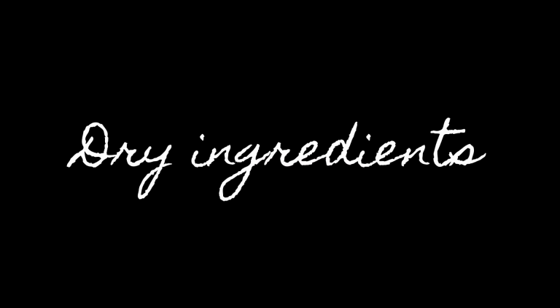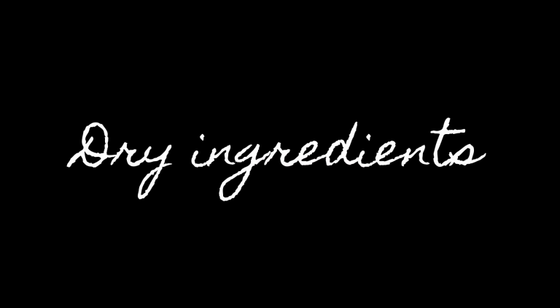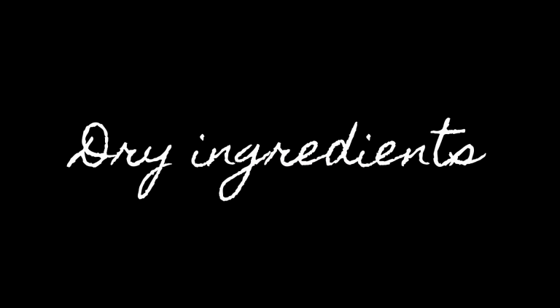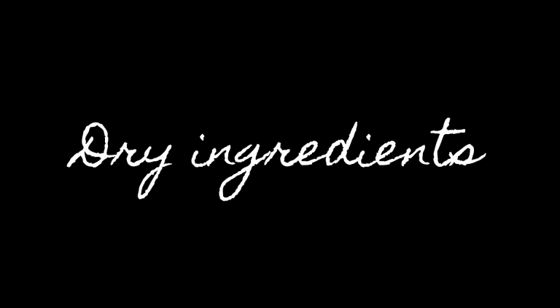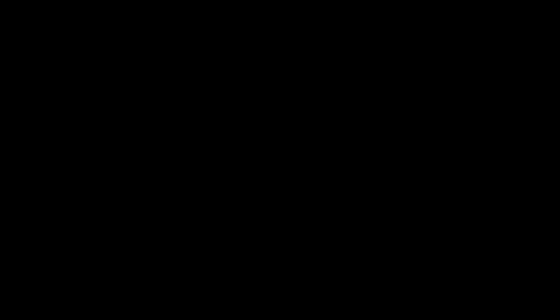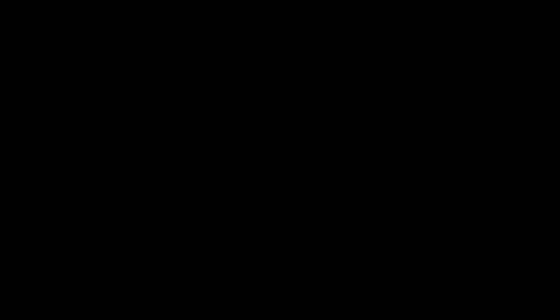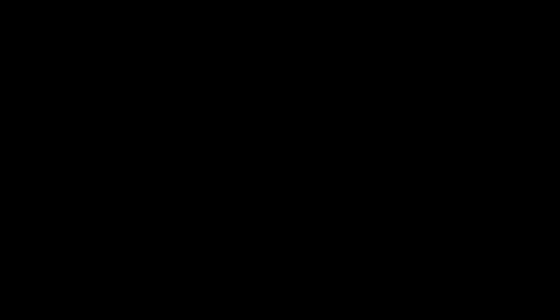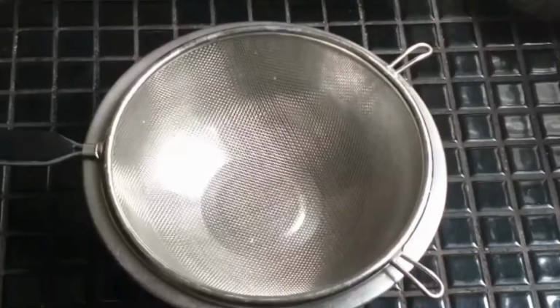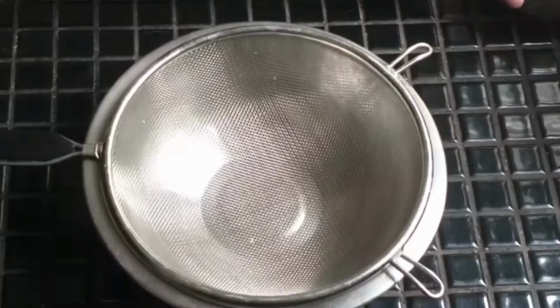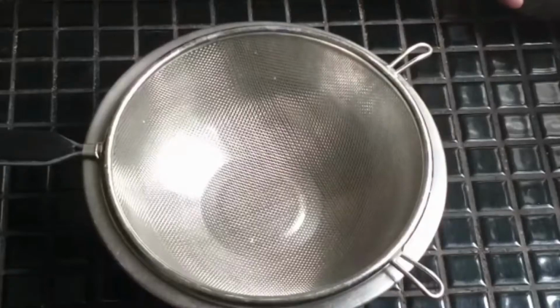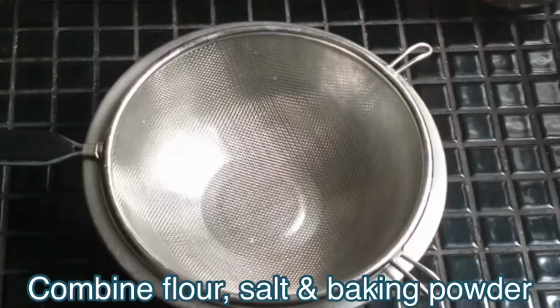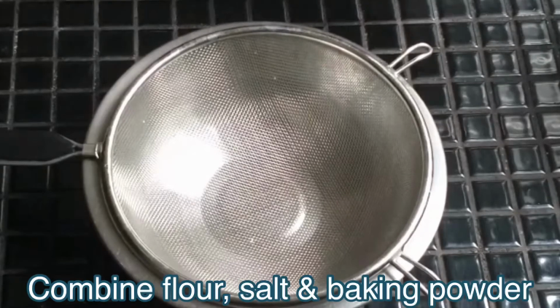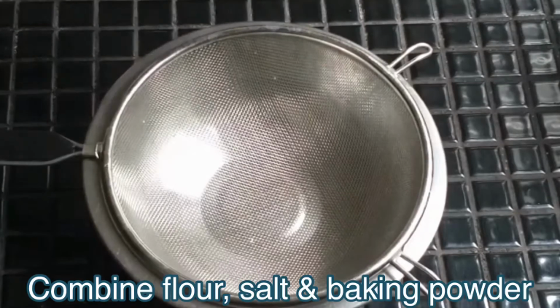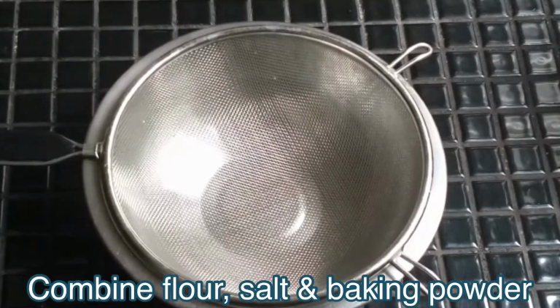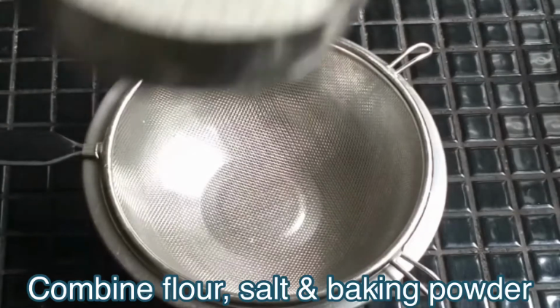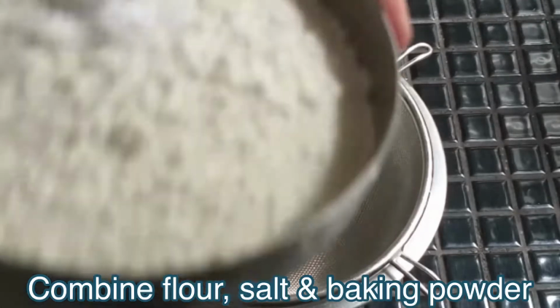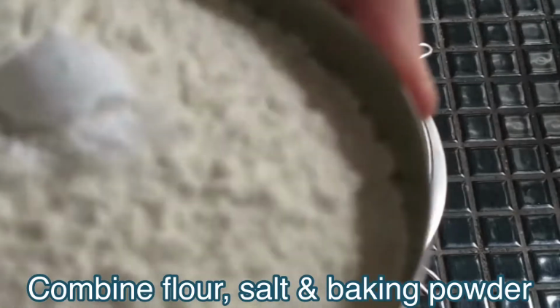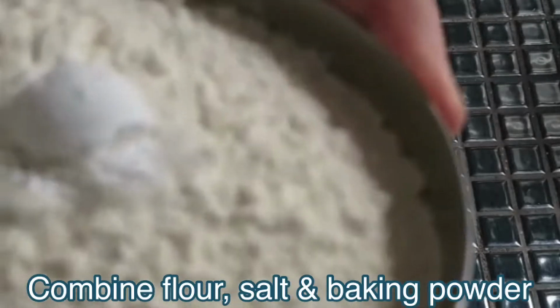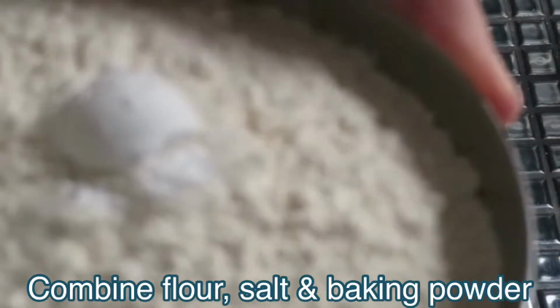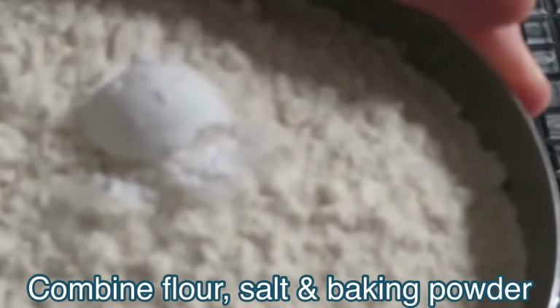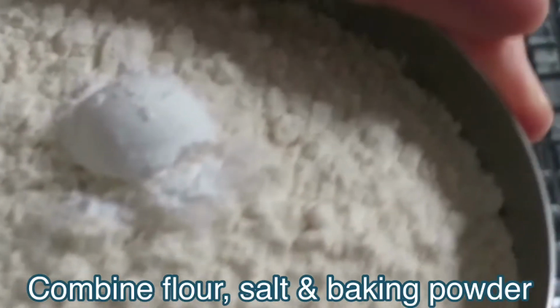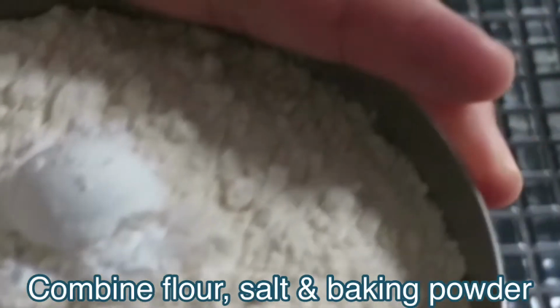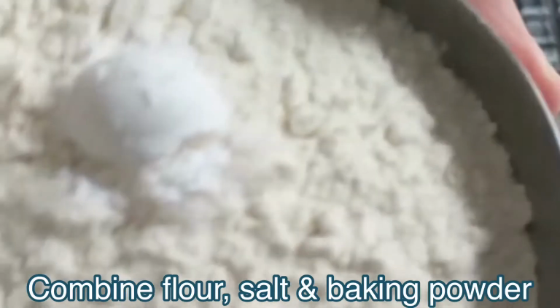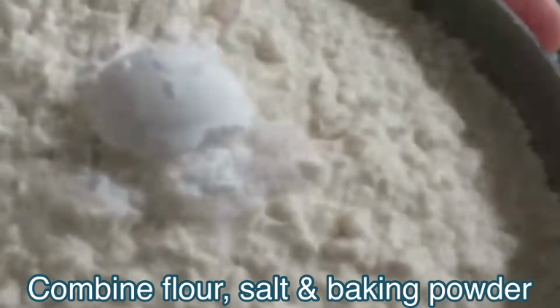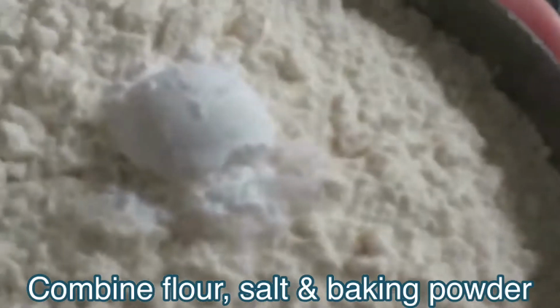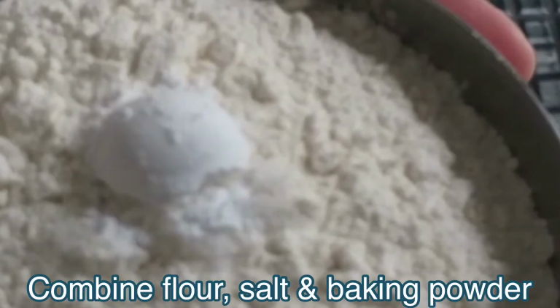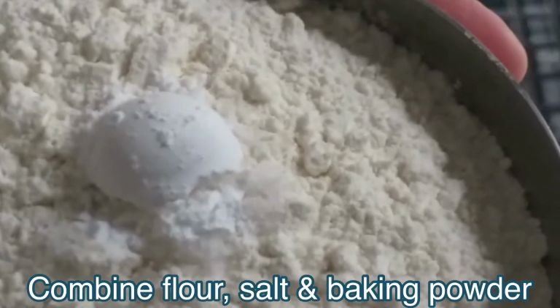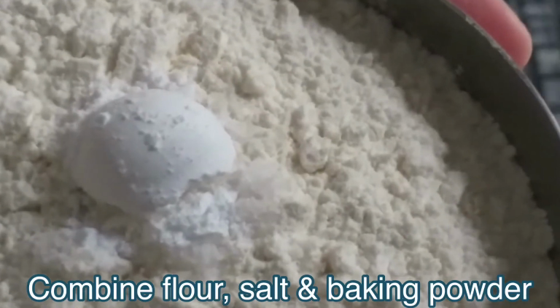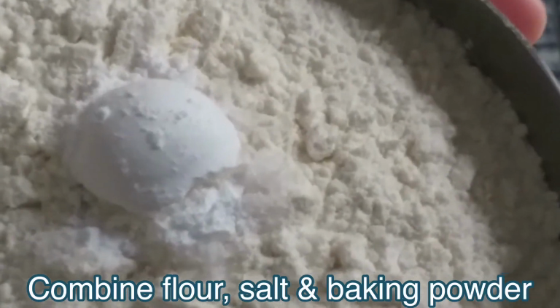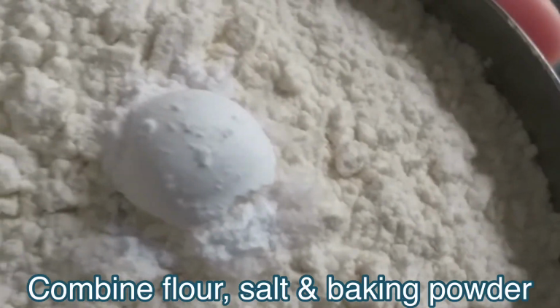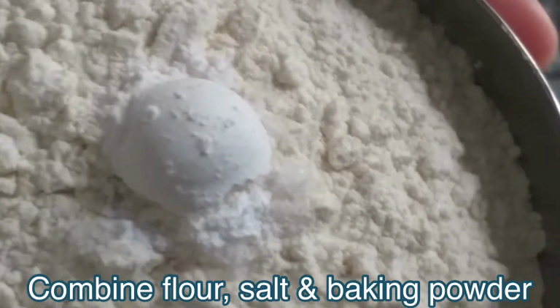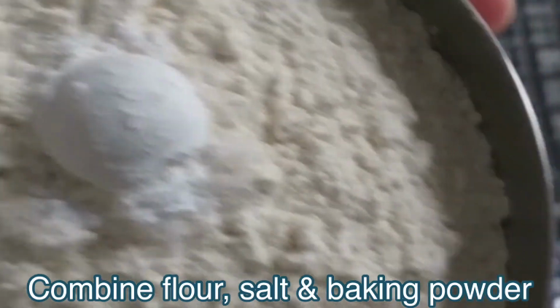For the dry ingredients, combine flour, salt, and baking powder and sift.